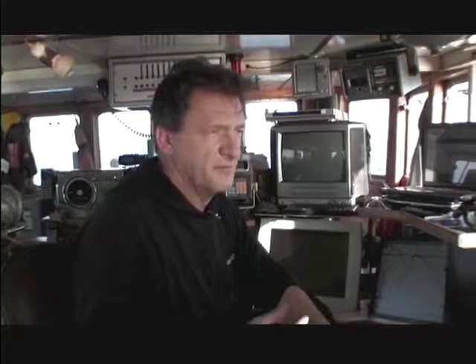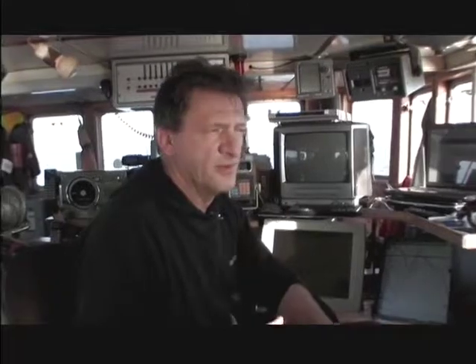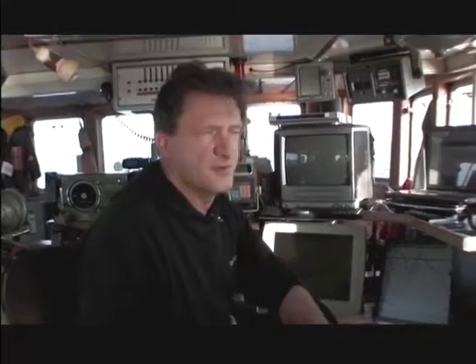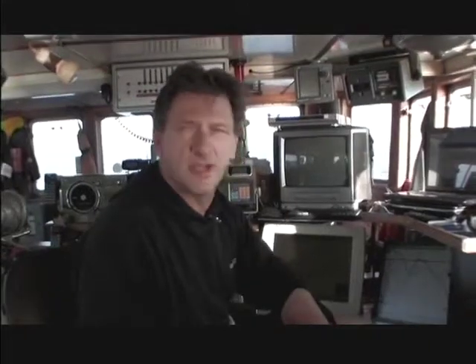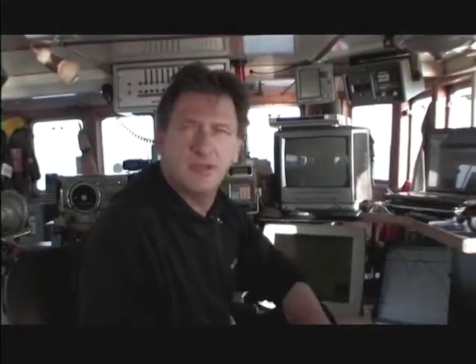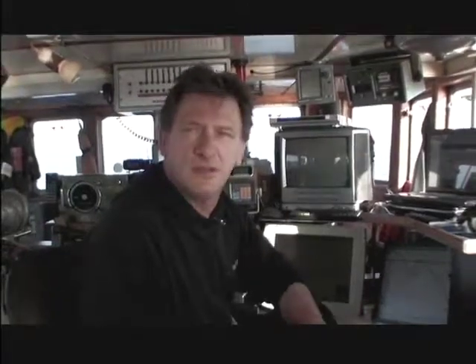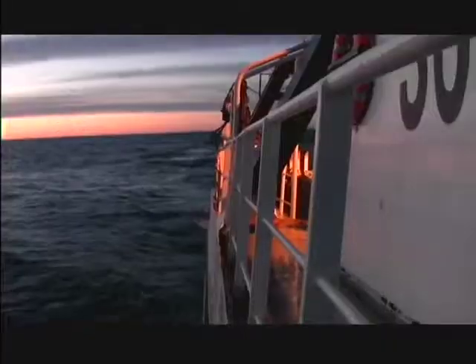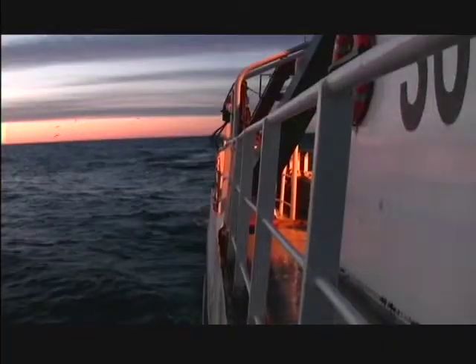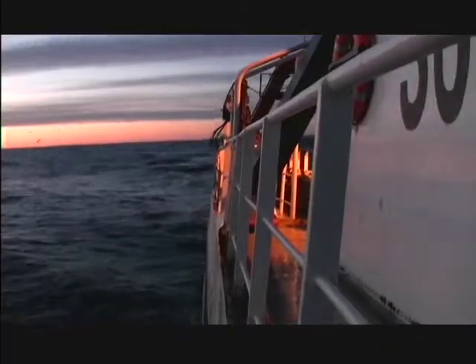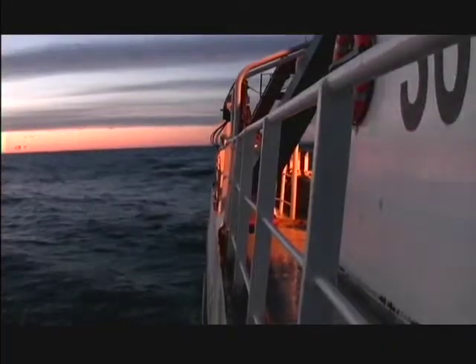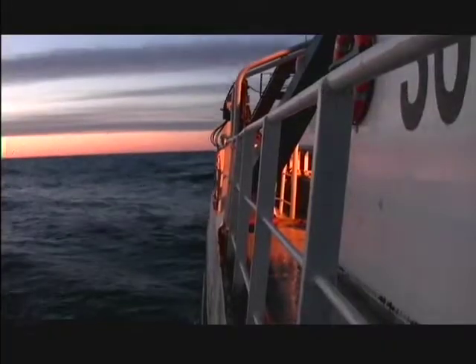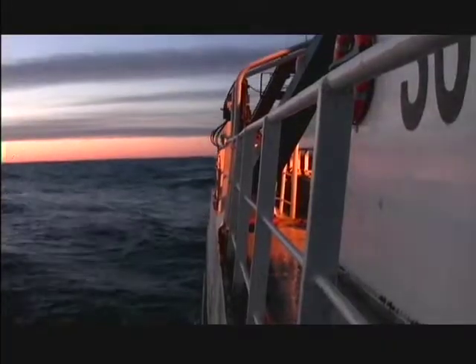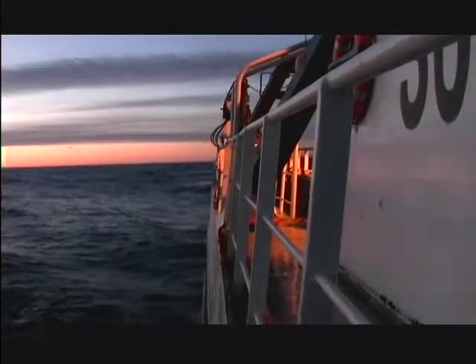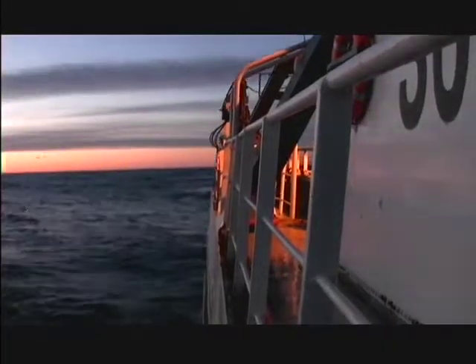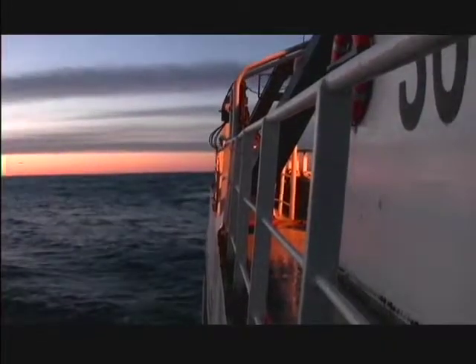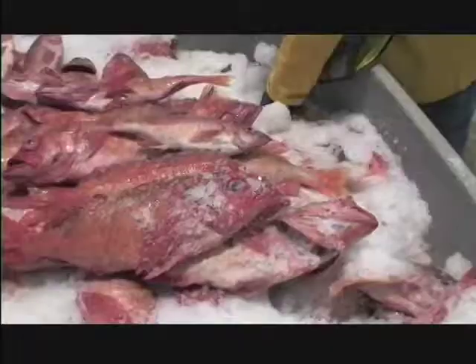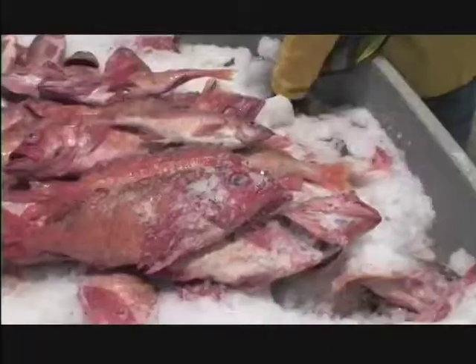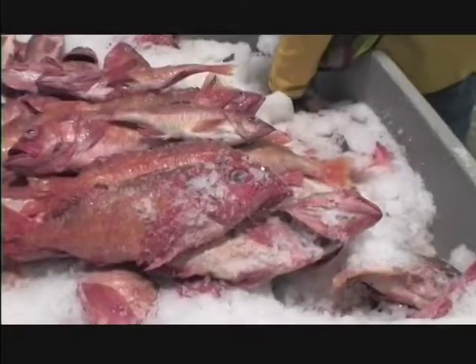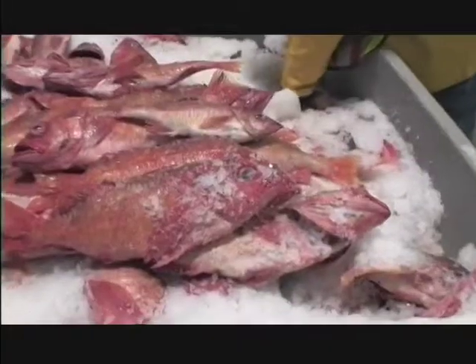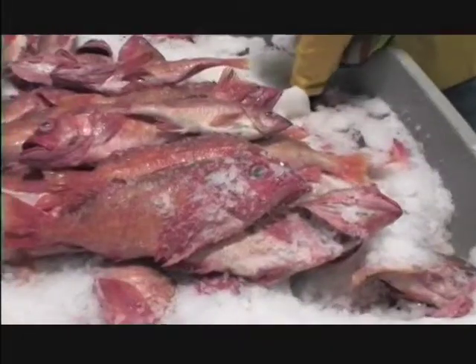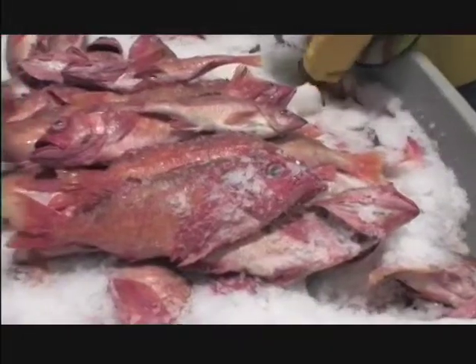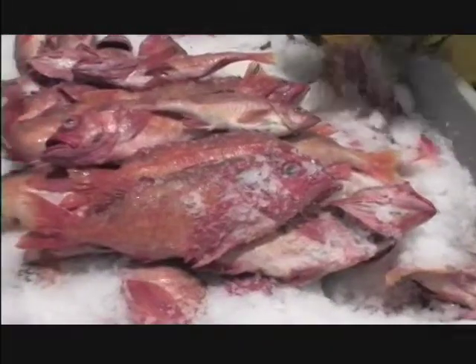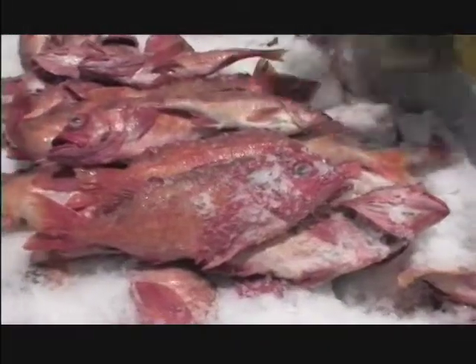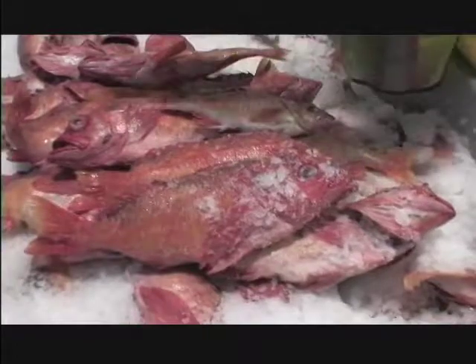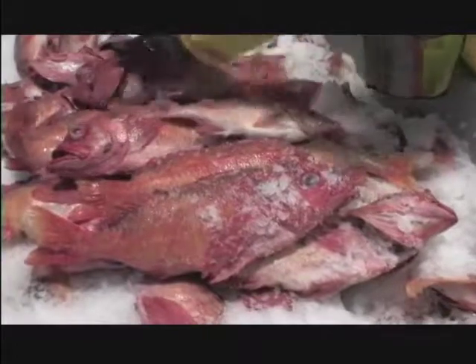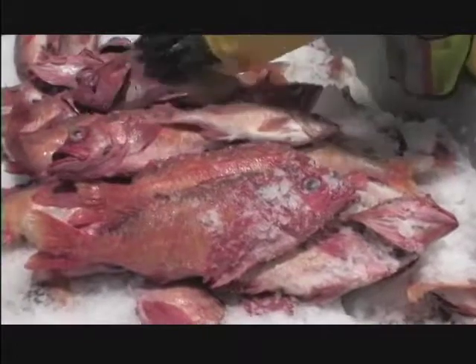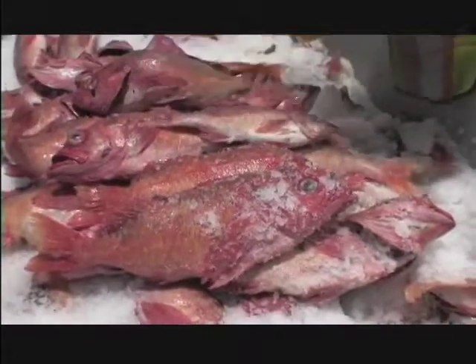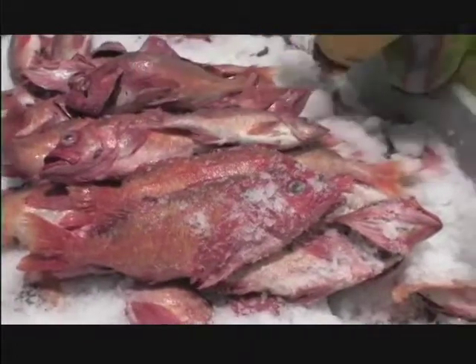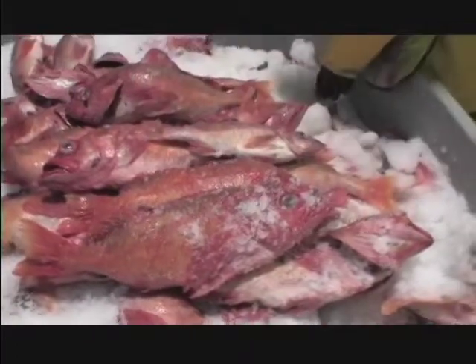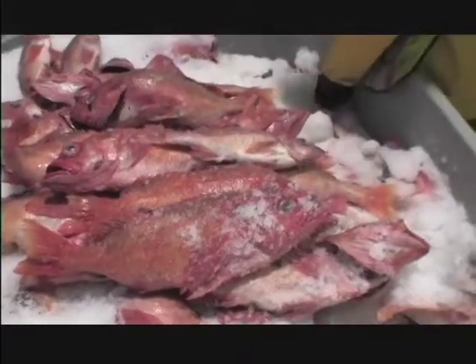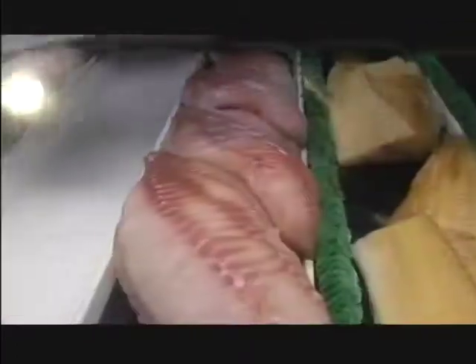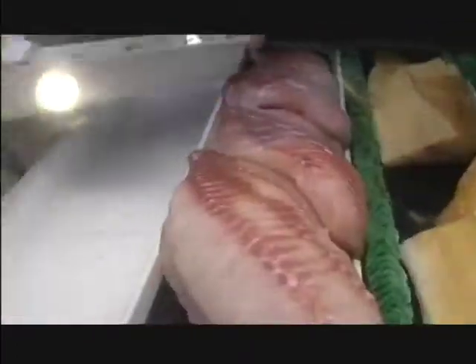Most of them are still kicking. John knows that now that he has started fishing, he will have 48 hours to get his catch and be back in port to offload.